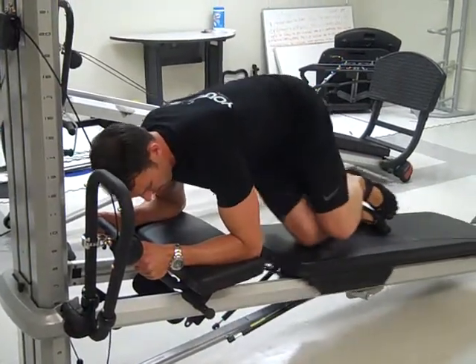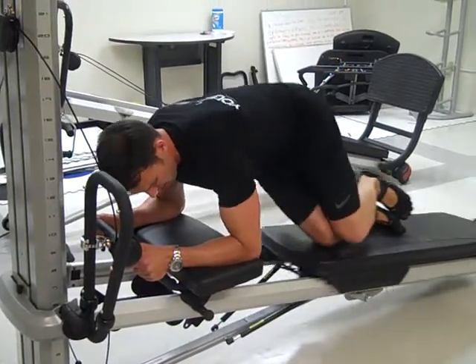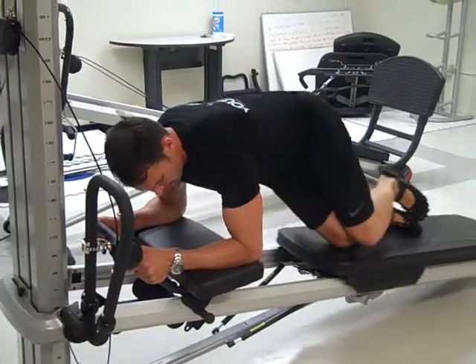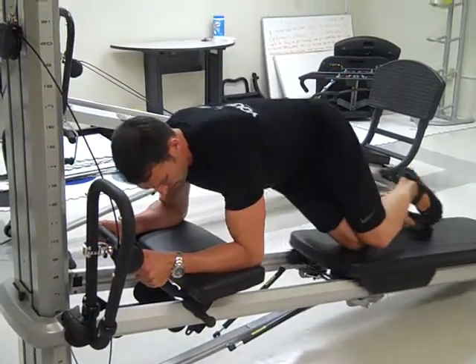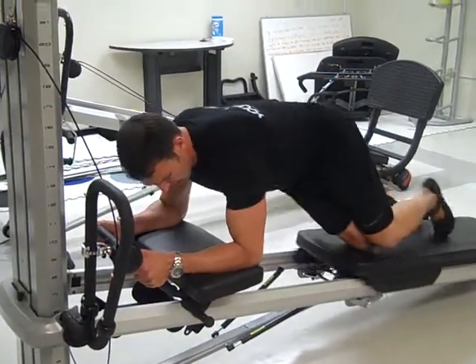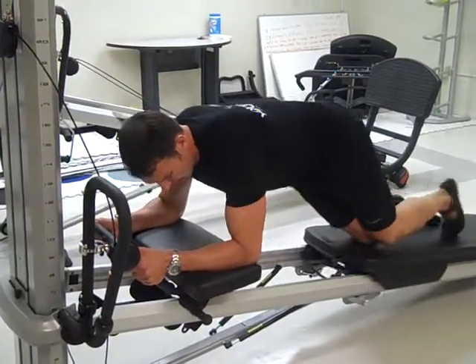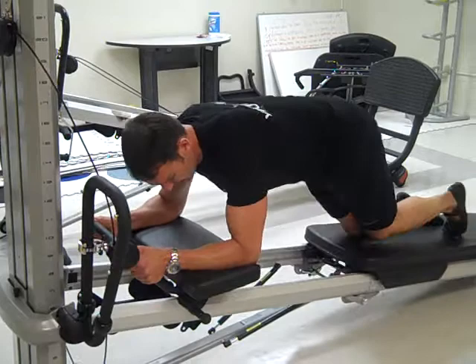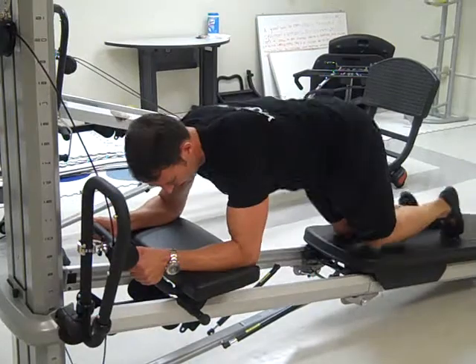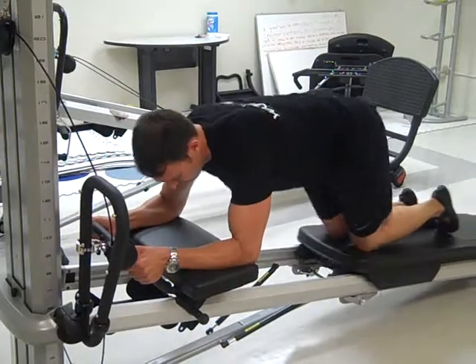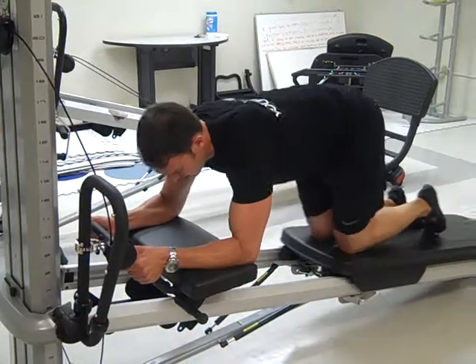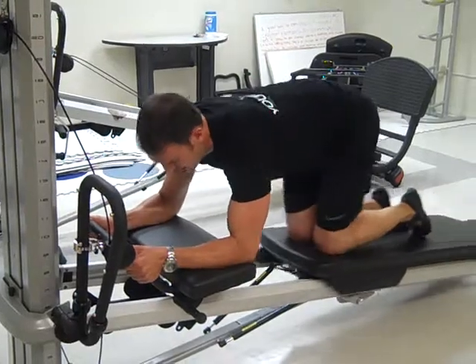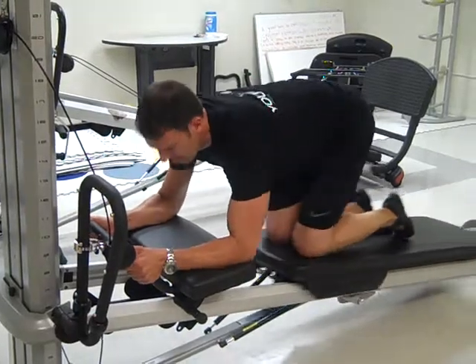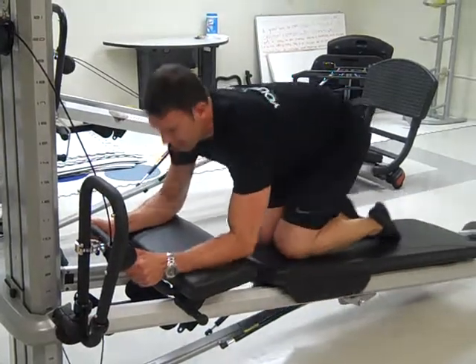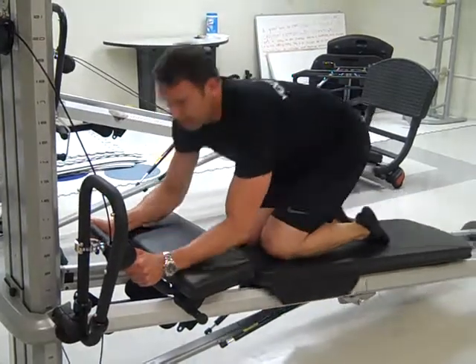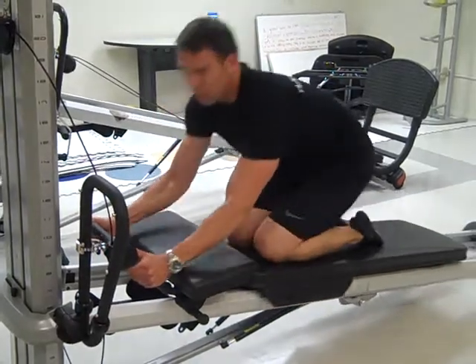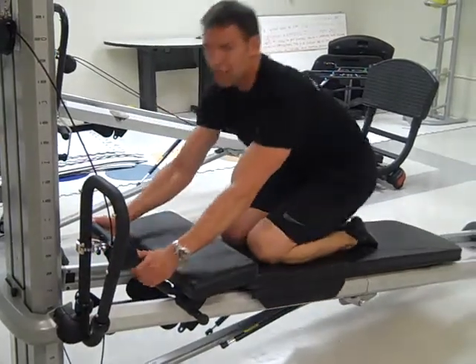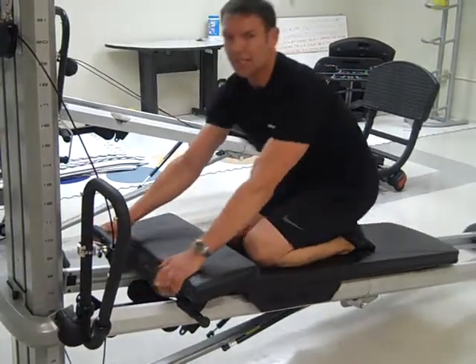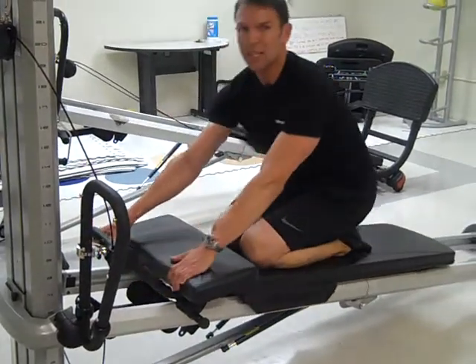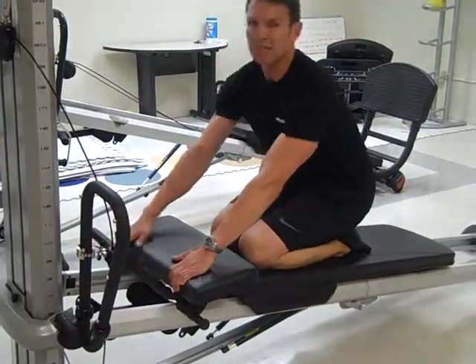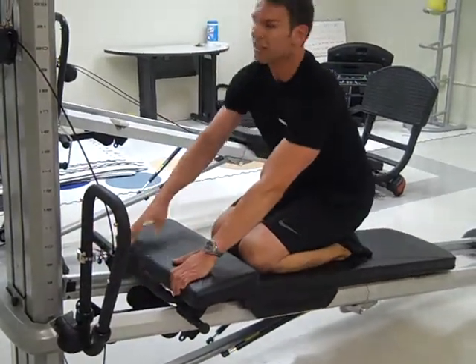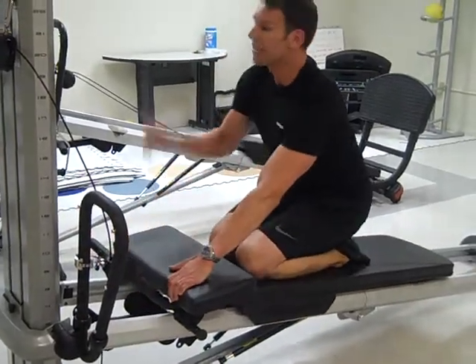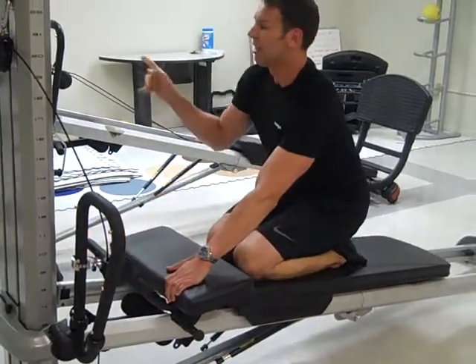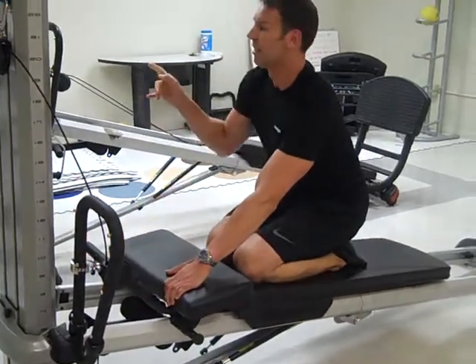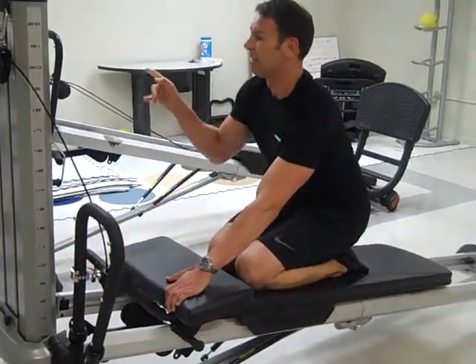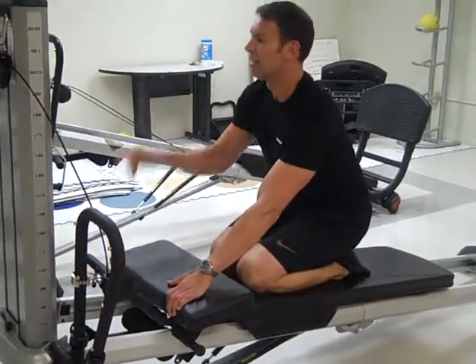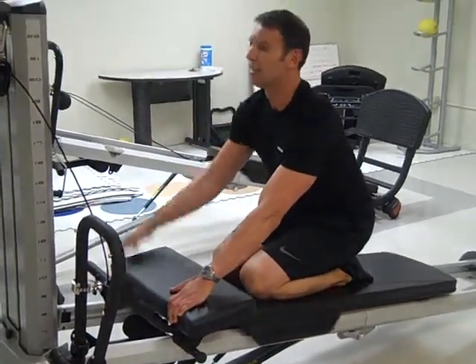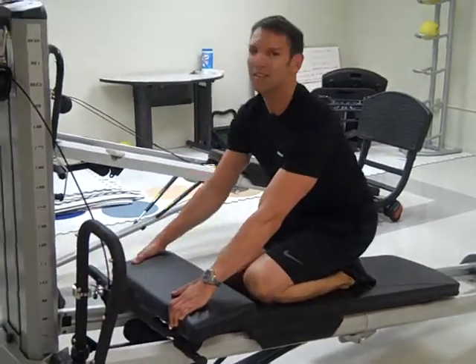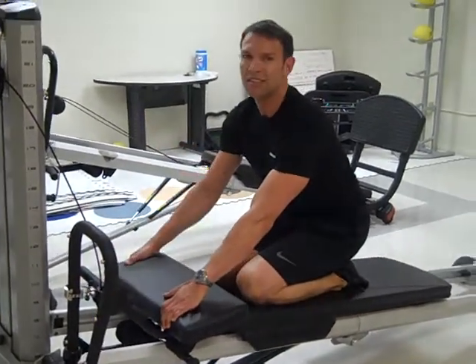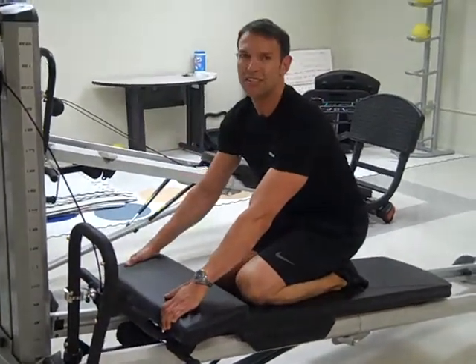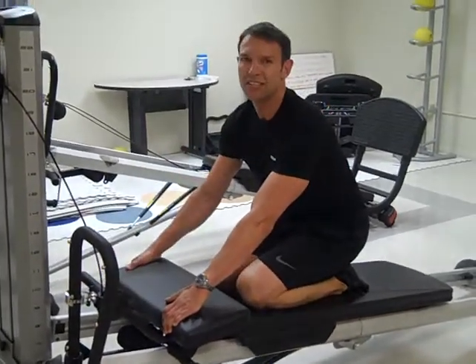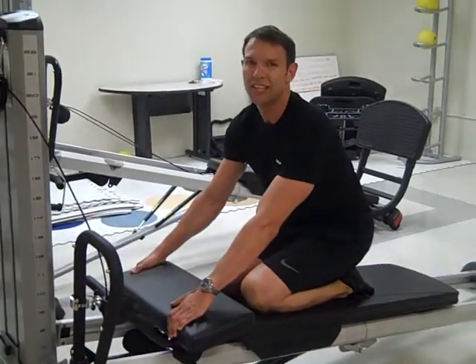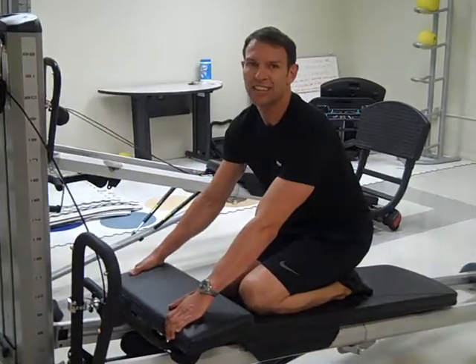When you're finished, repeat the same series to the other side.